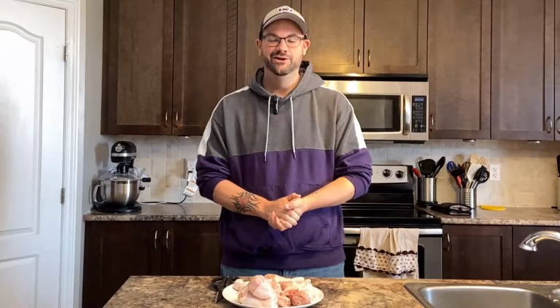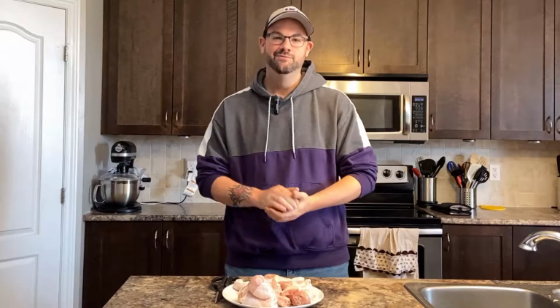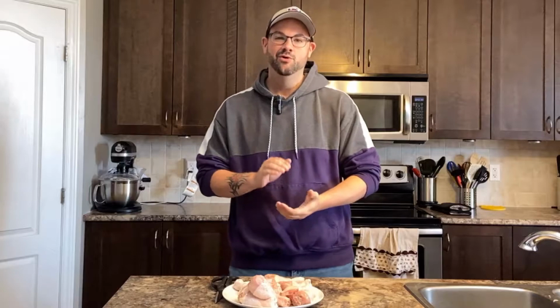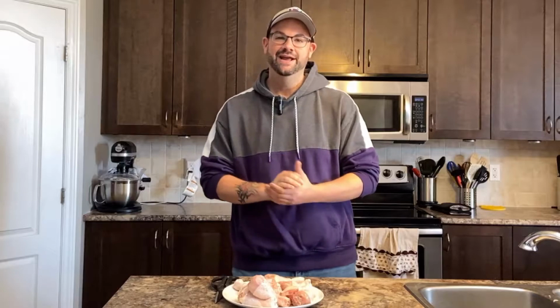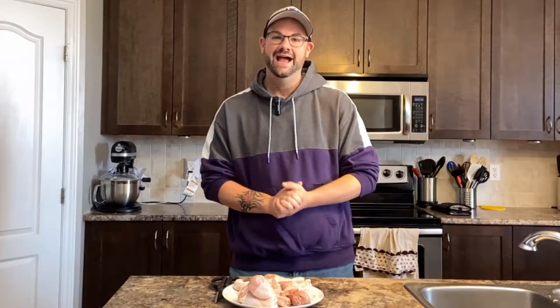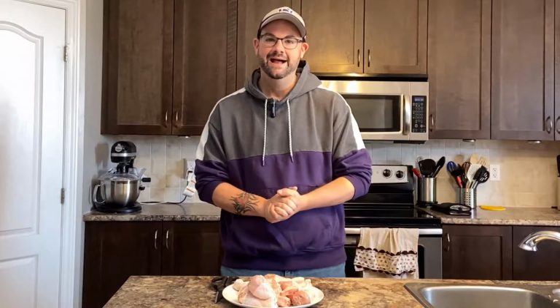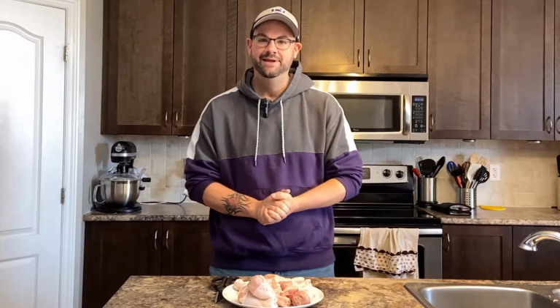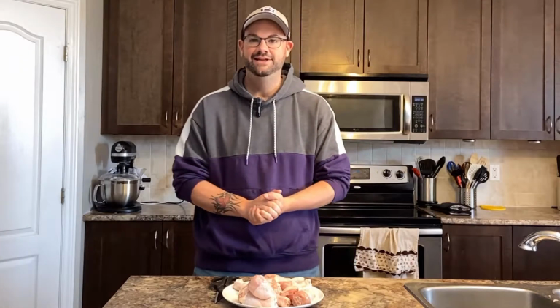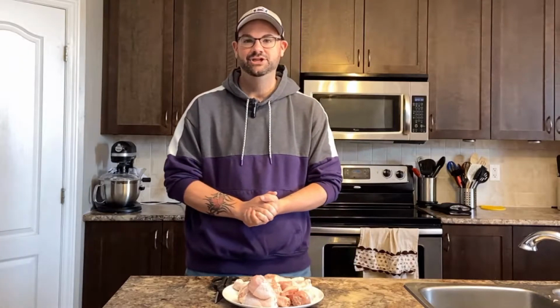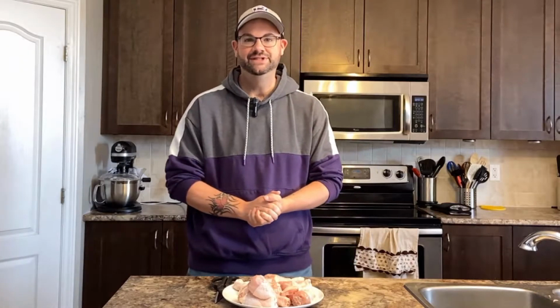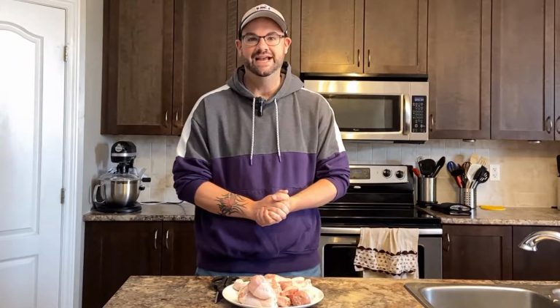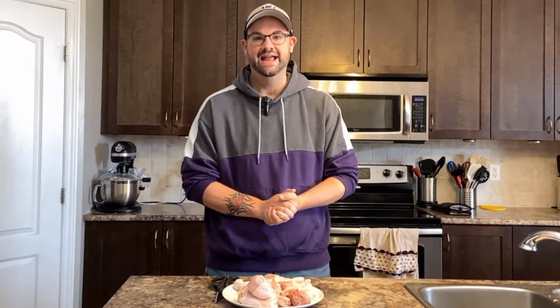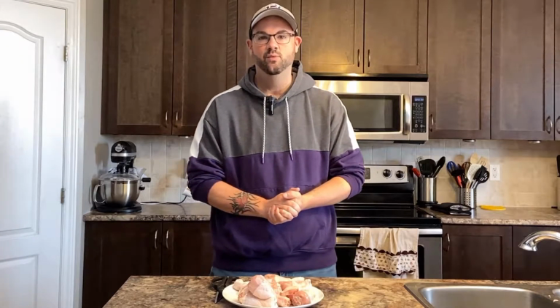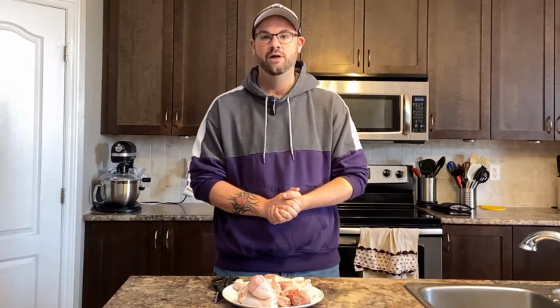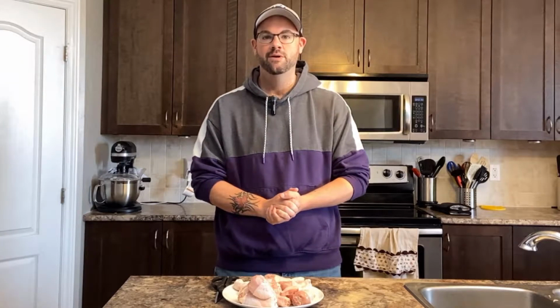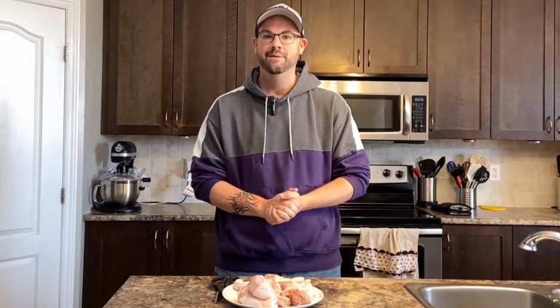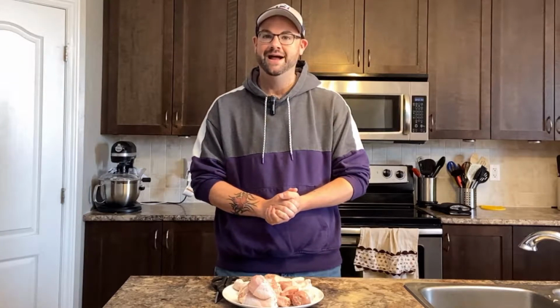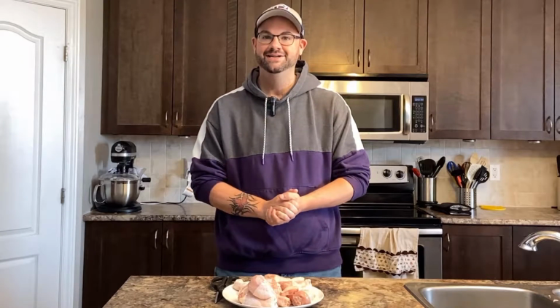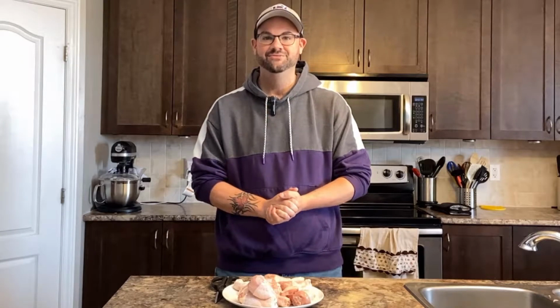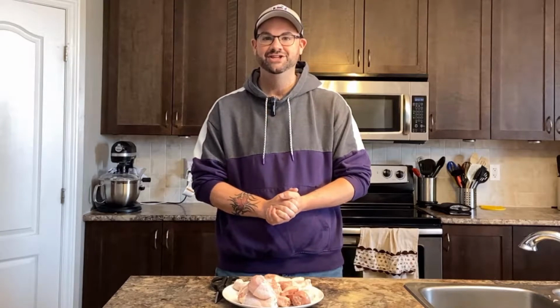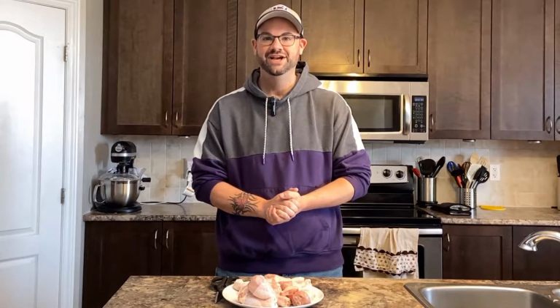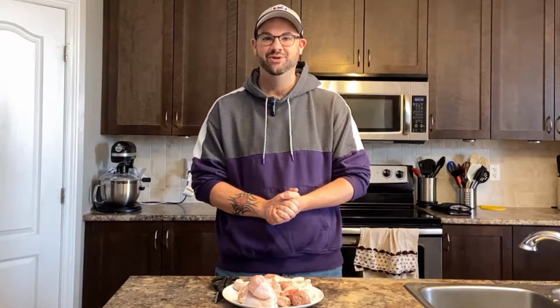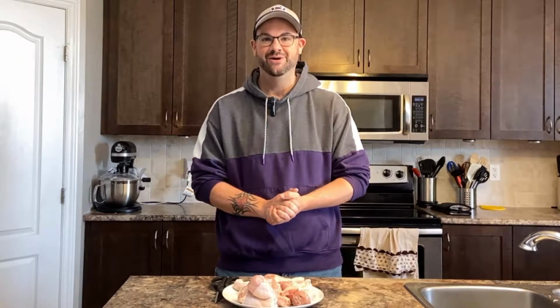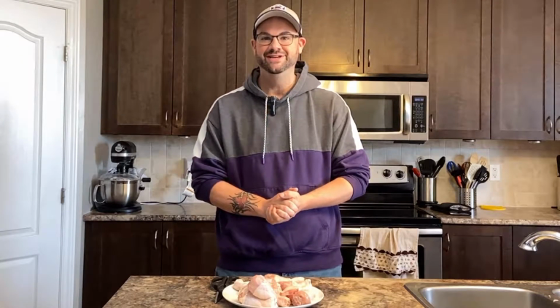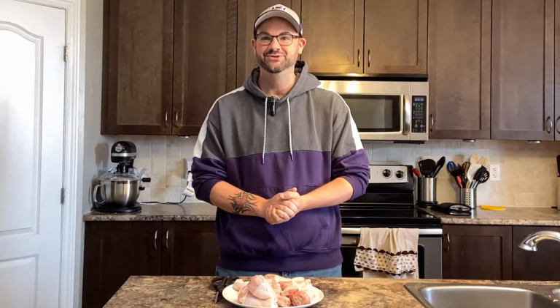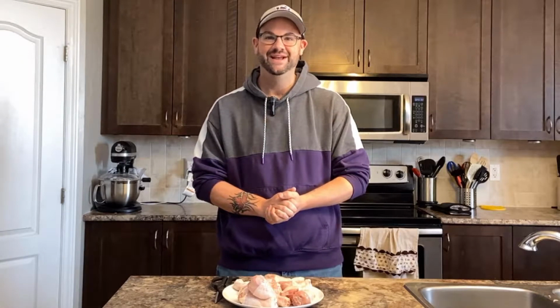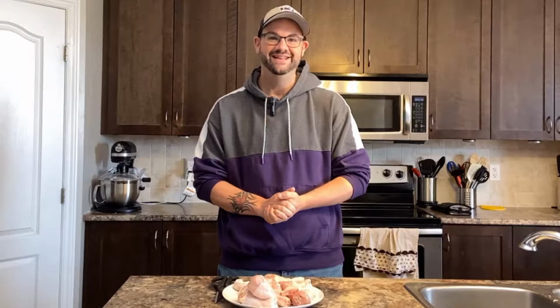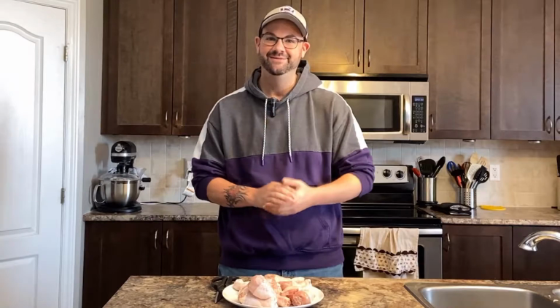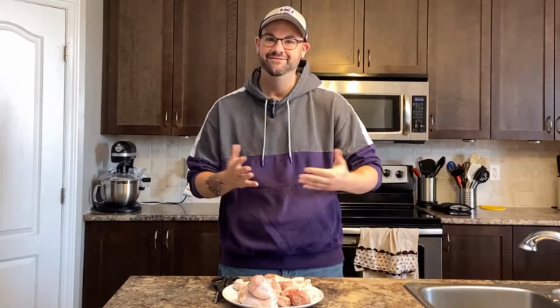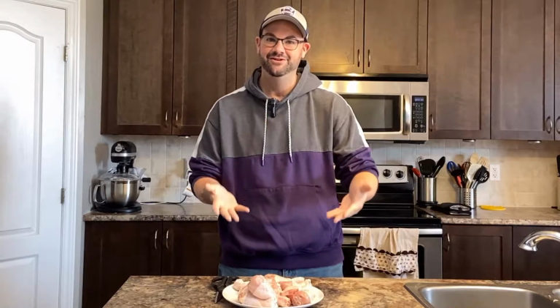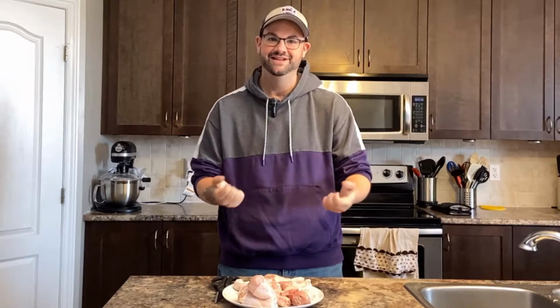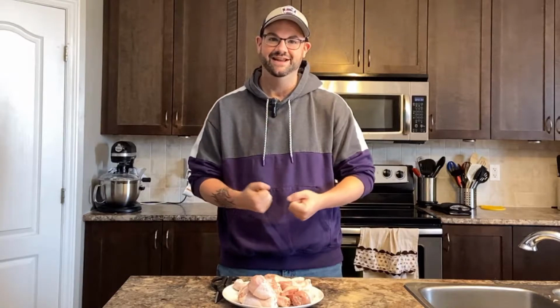Good morning, happy Tuesday, and welcome back to my channel. We're doing a little bit of cooking today.